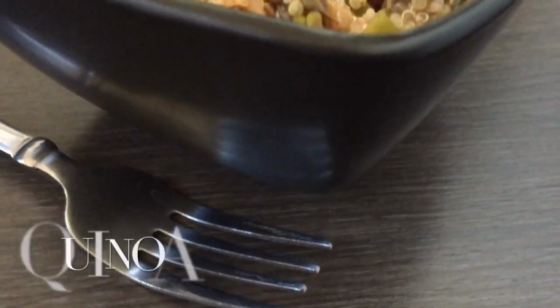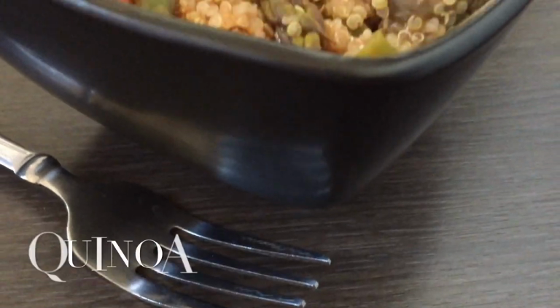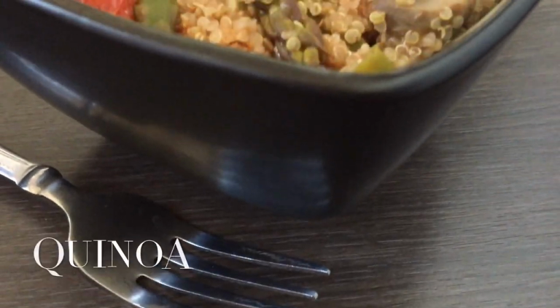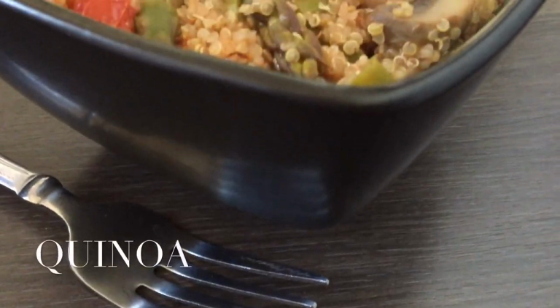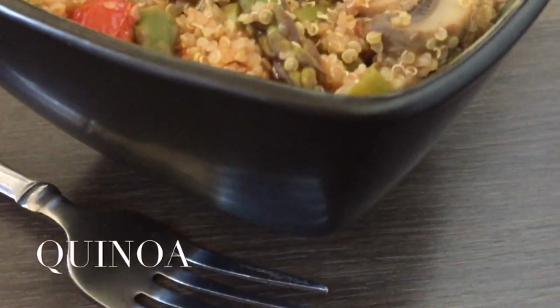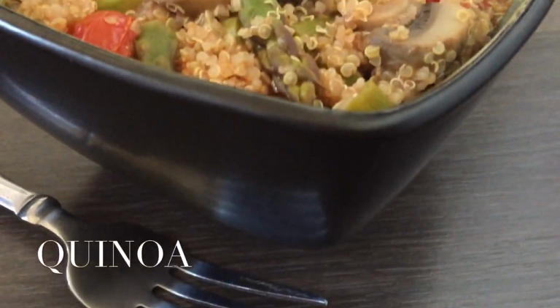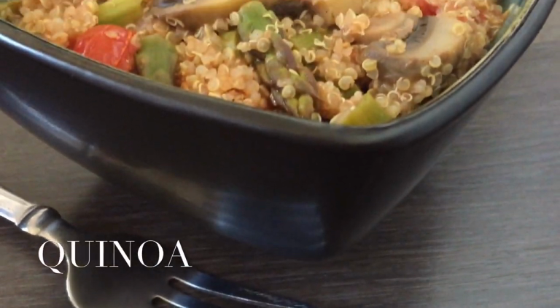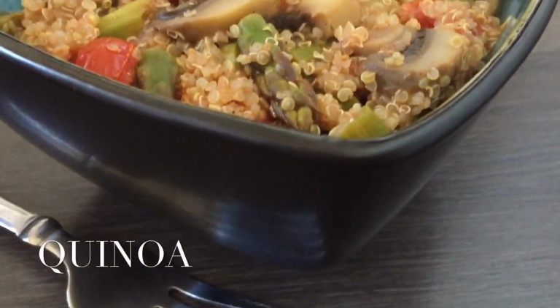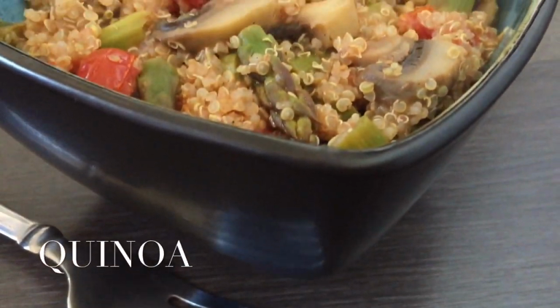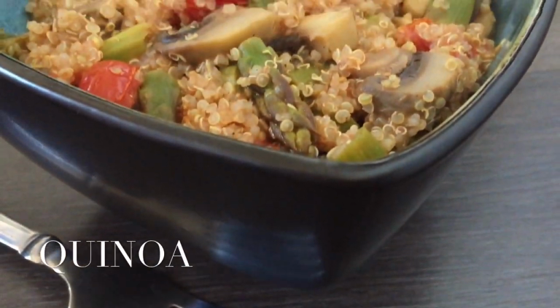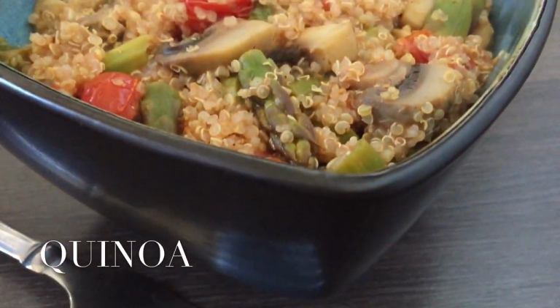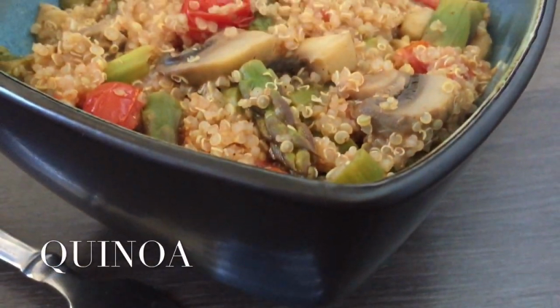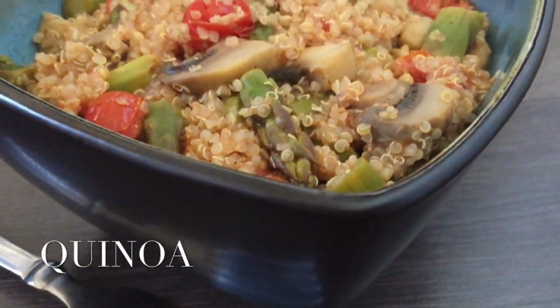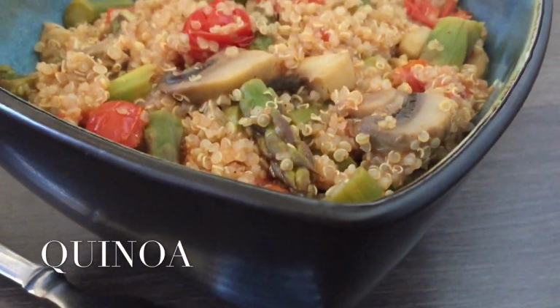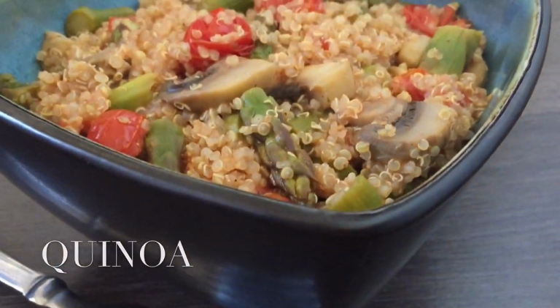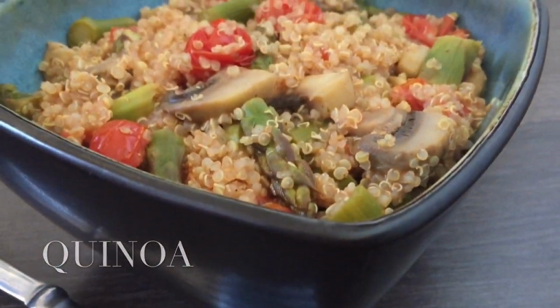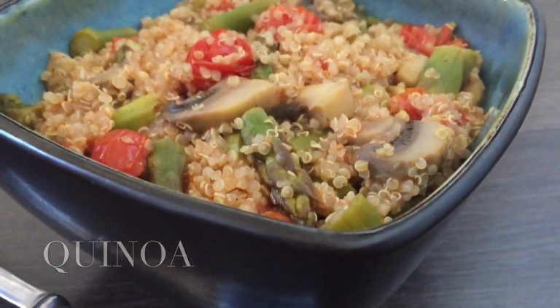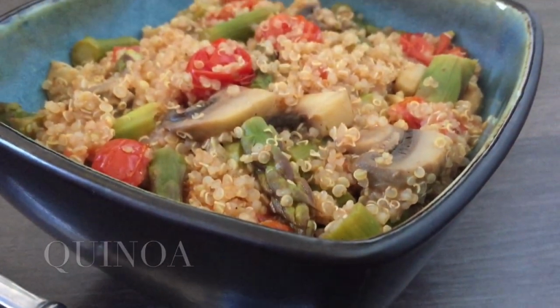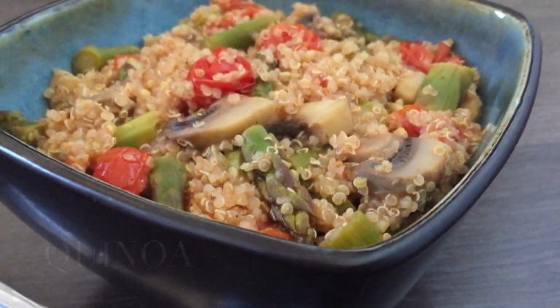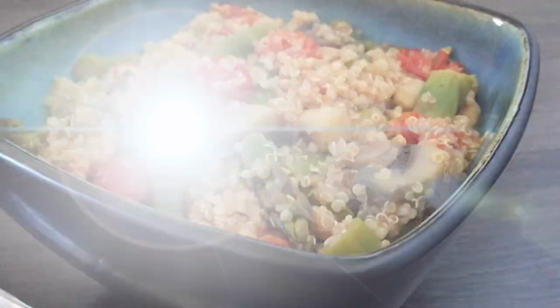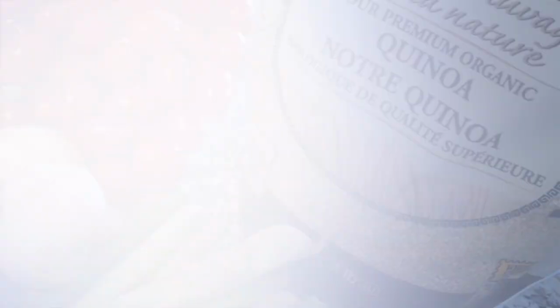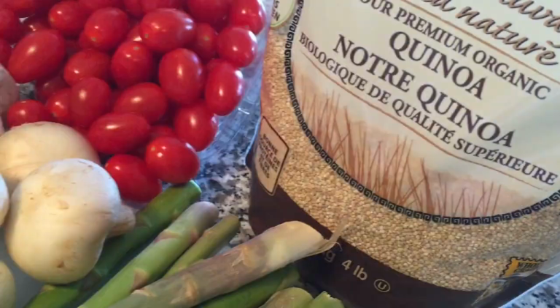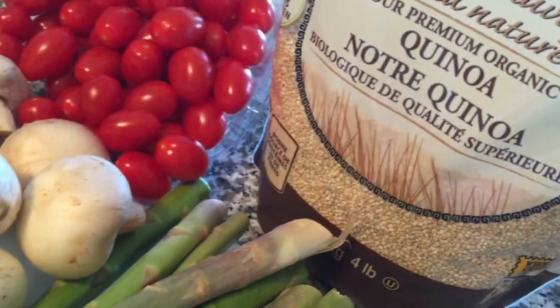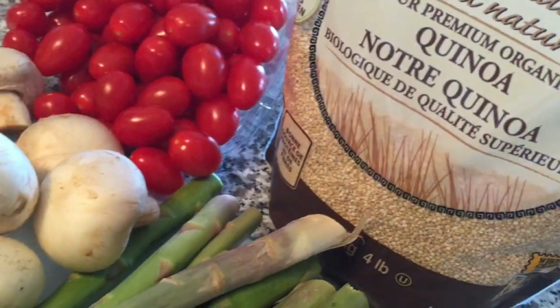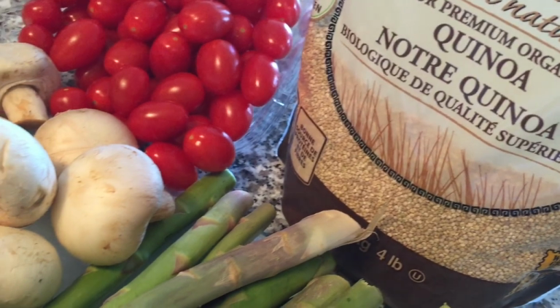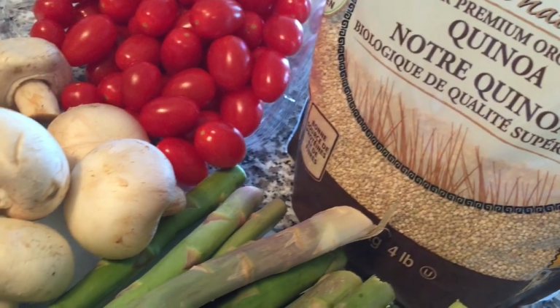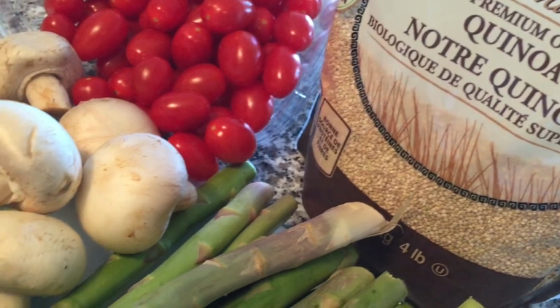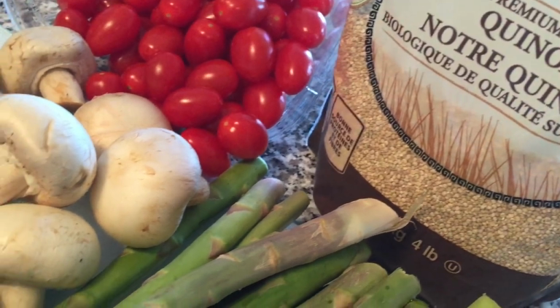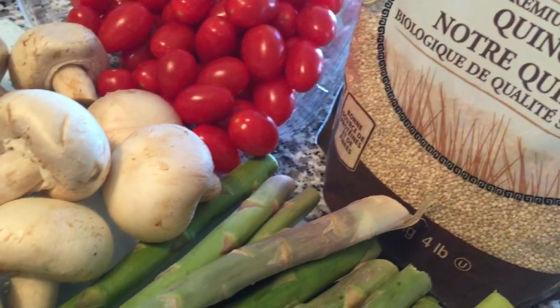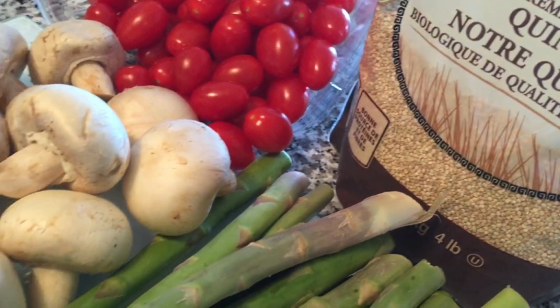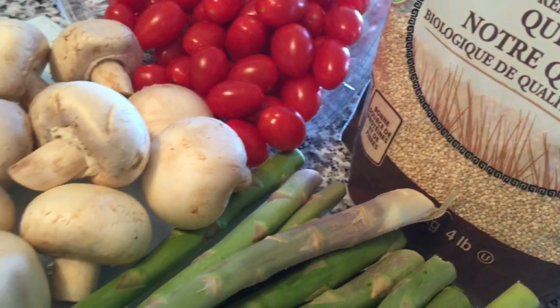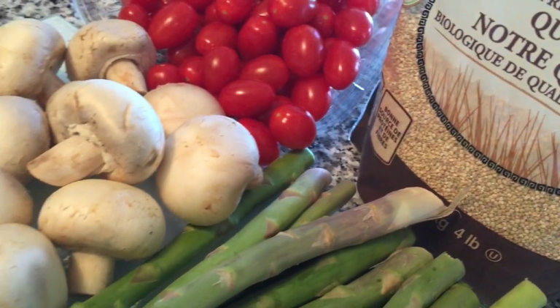Hey guys, today I'm going to be showing you how I make my healthy and delicious quinoa dish, so I hope you enjoy.